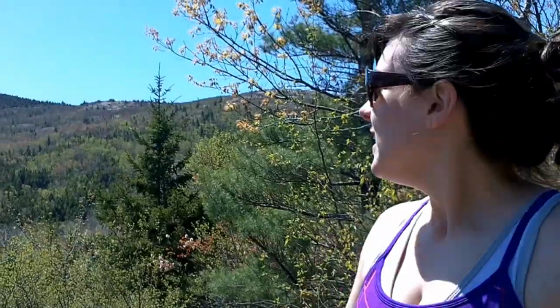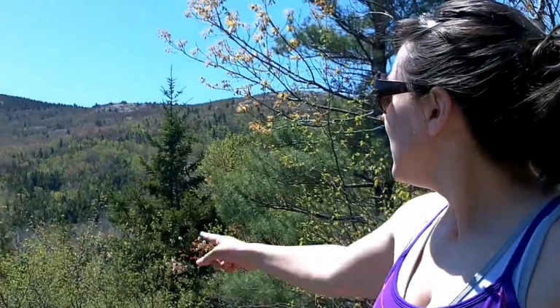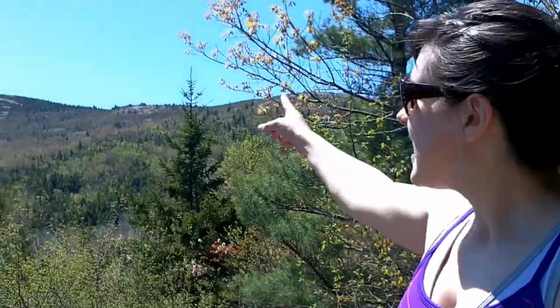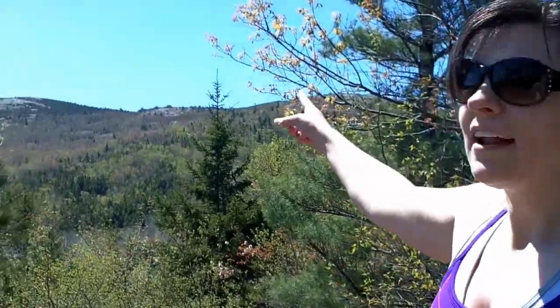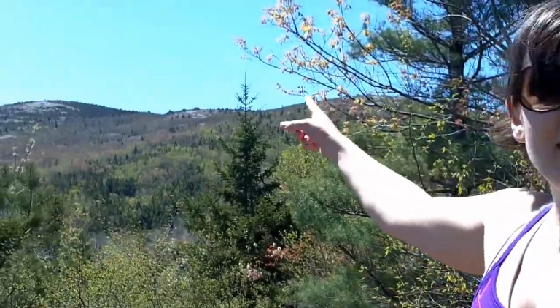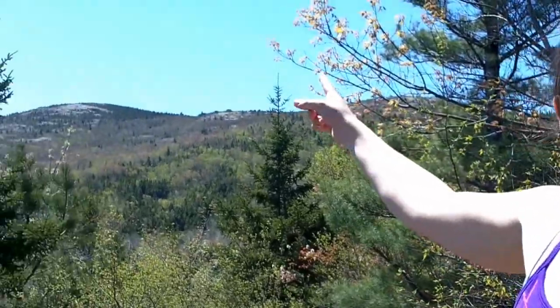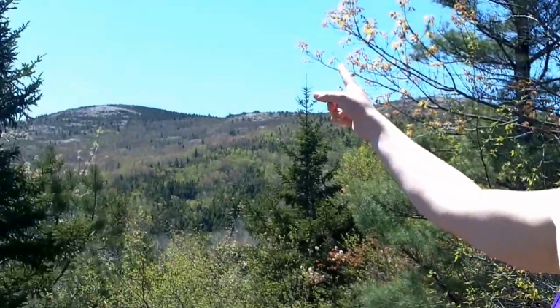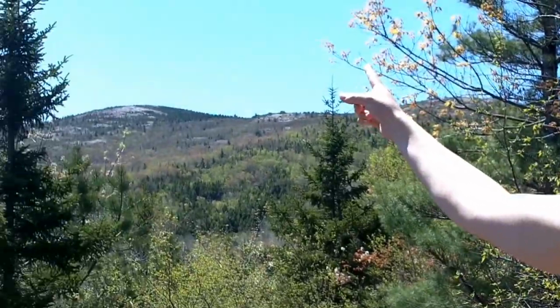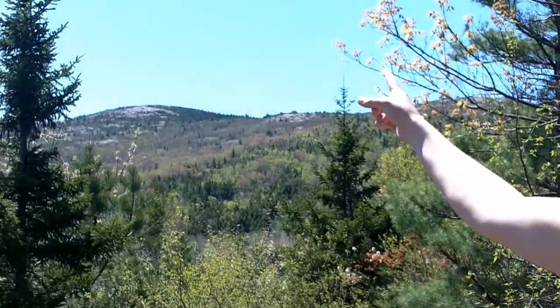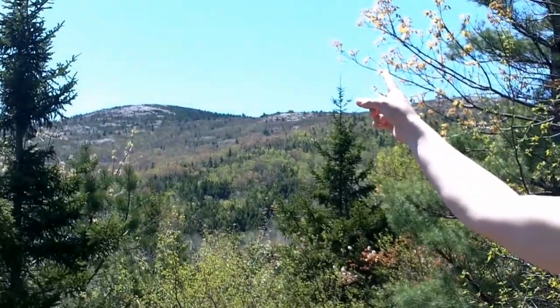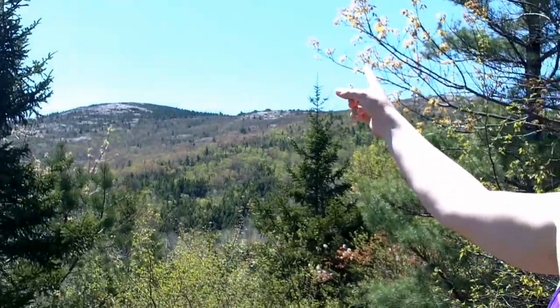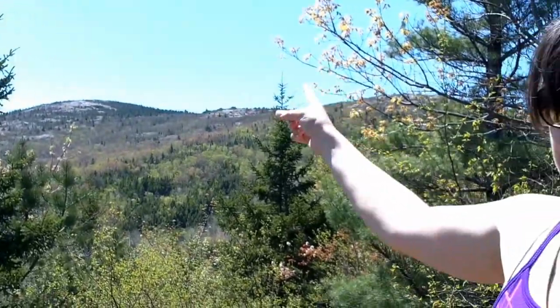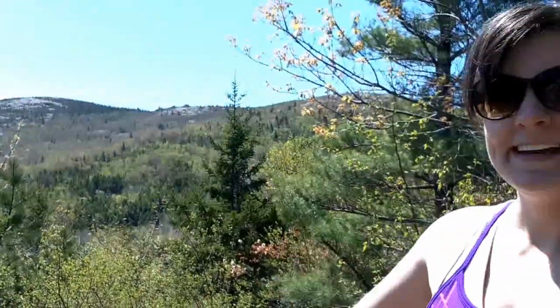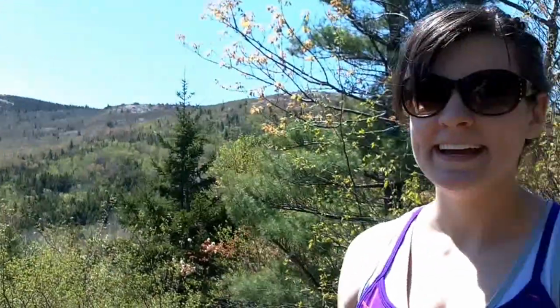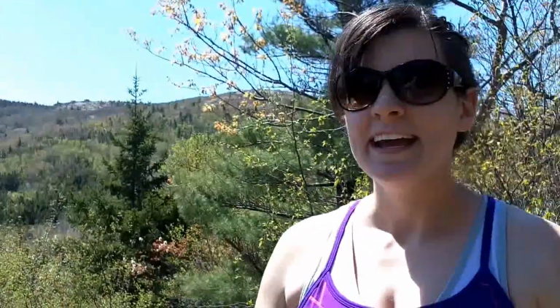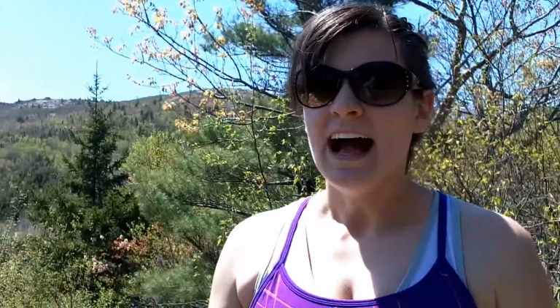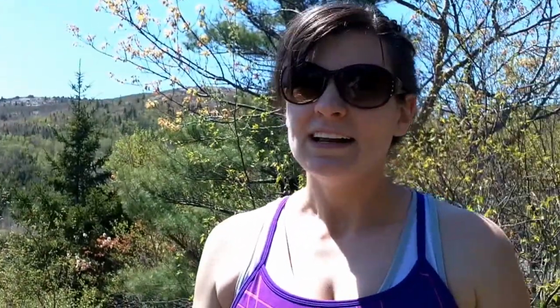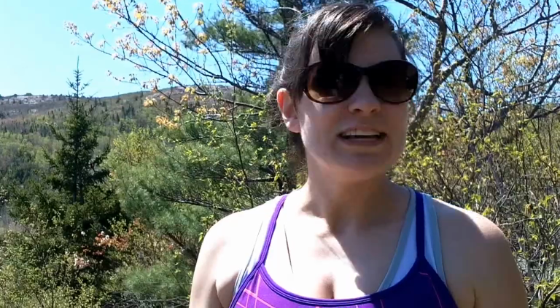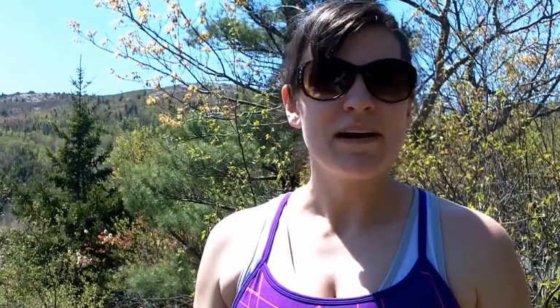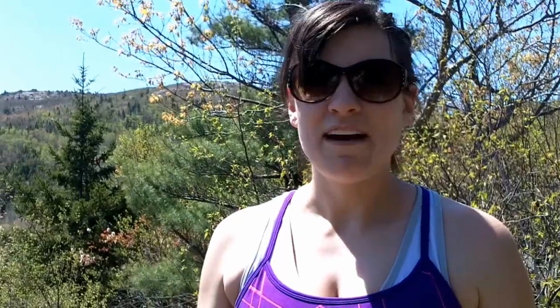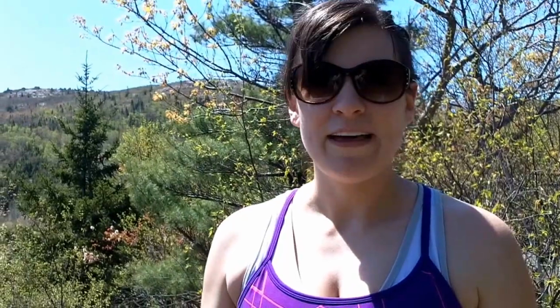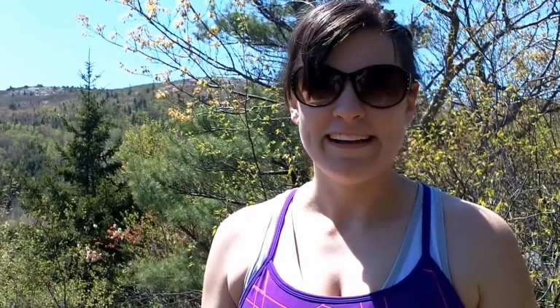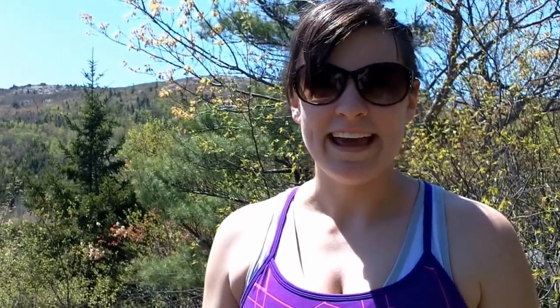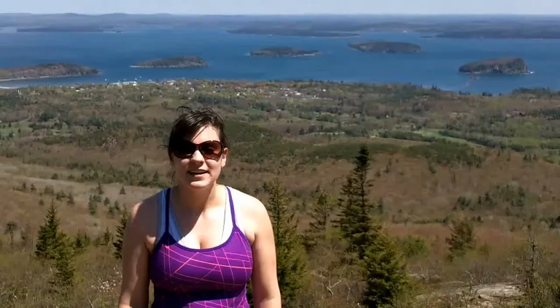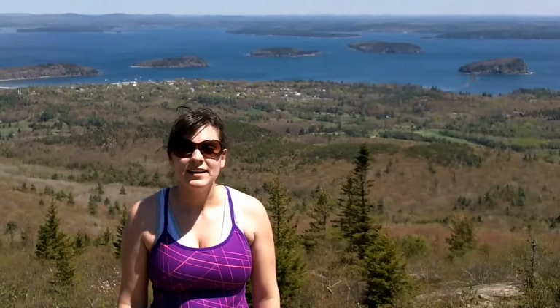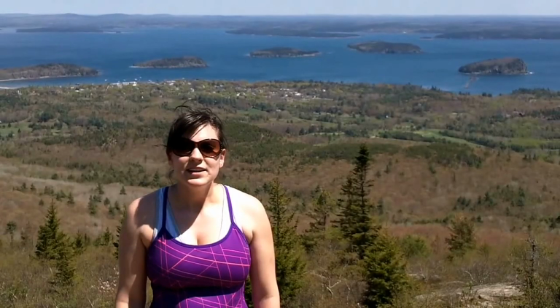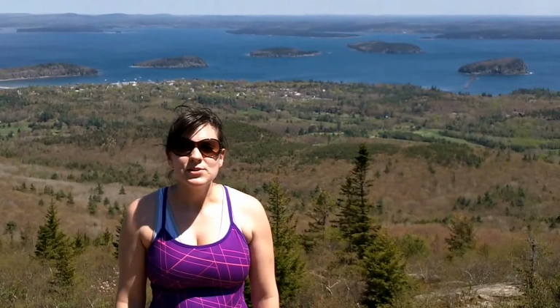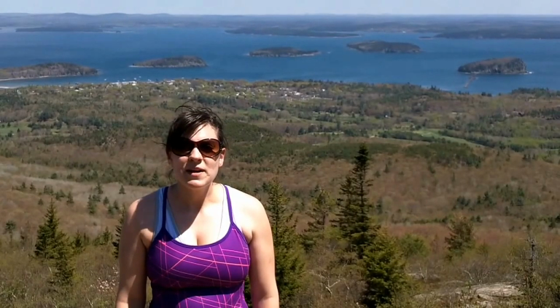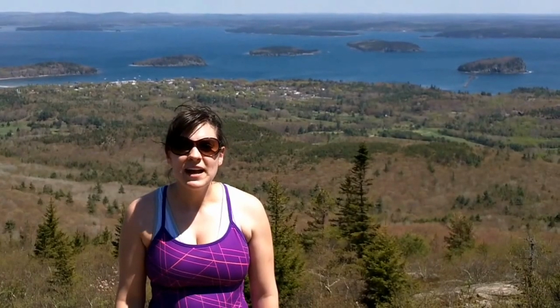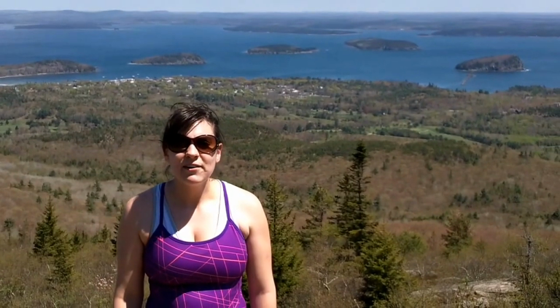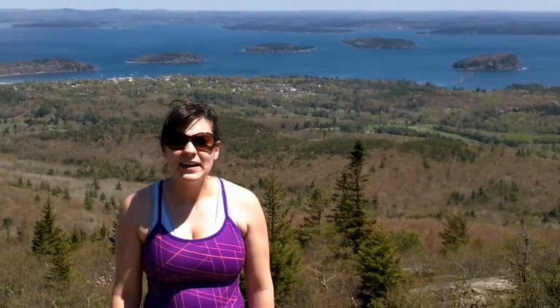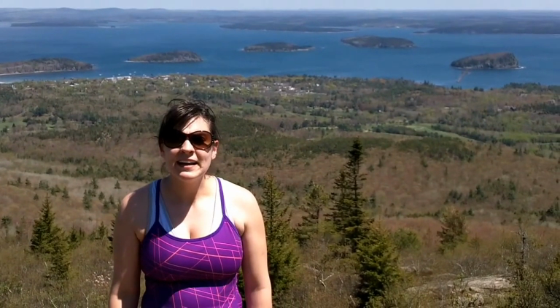That's Cadillac Mountain and that's where we're going. I don't think we're halfway there yet. So we're about an hour in.